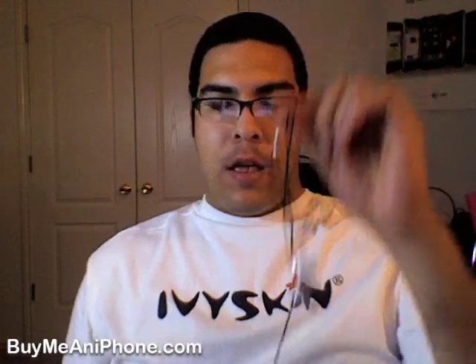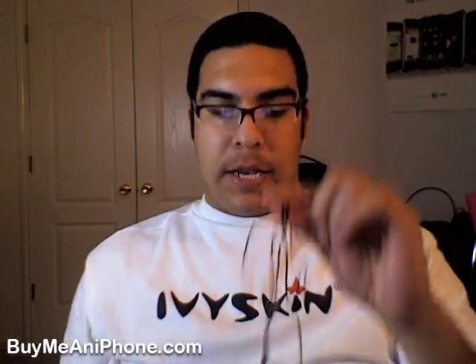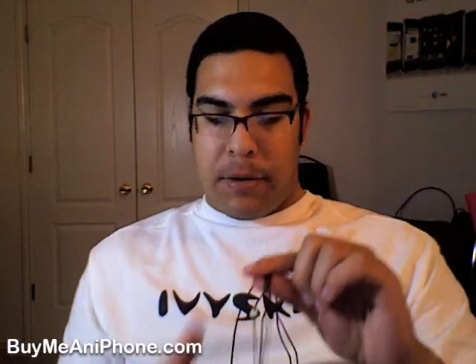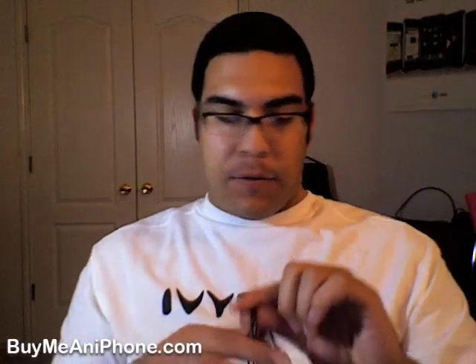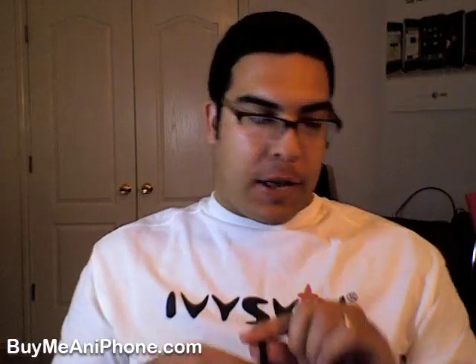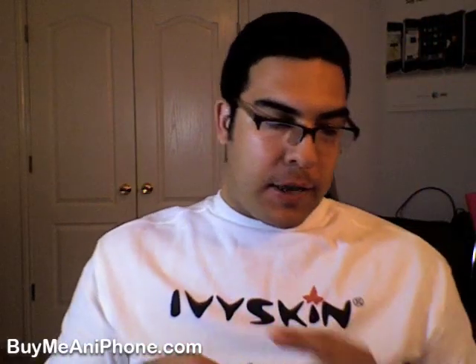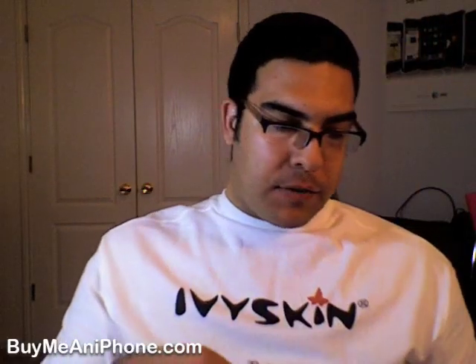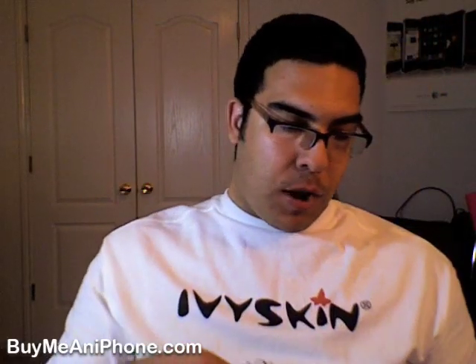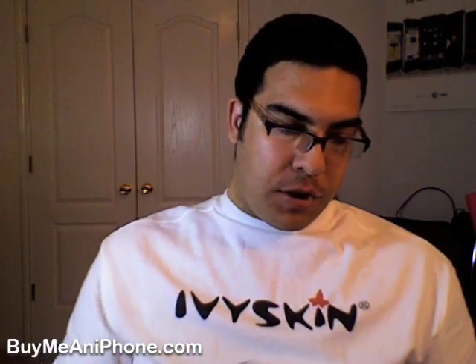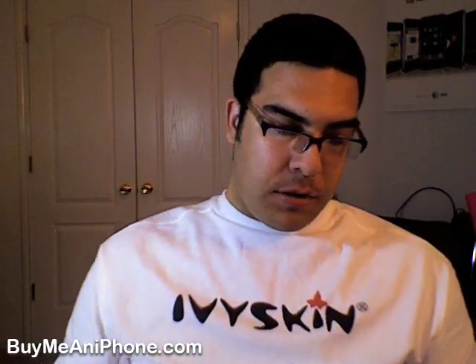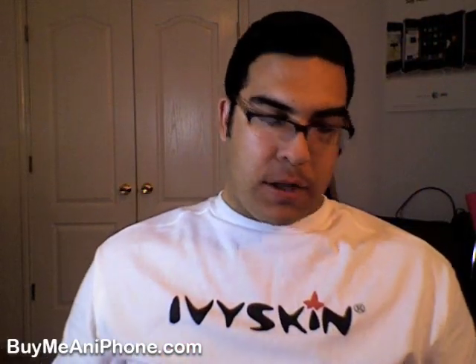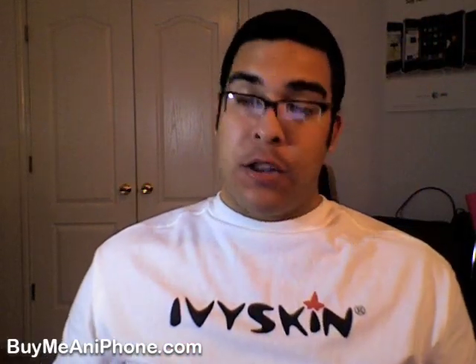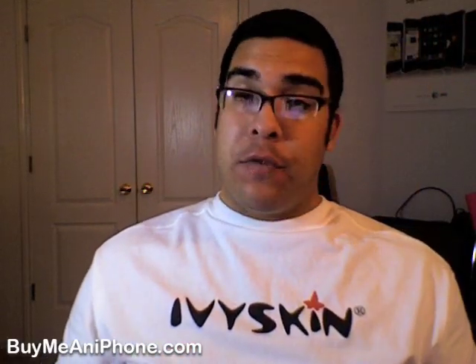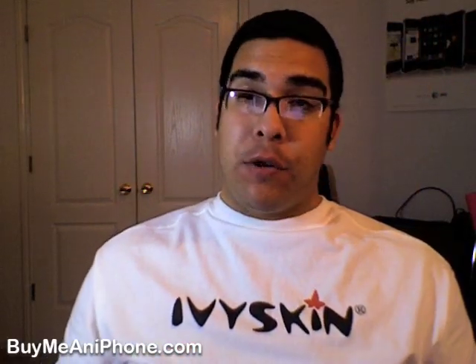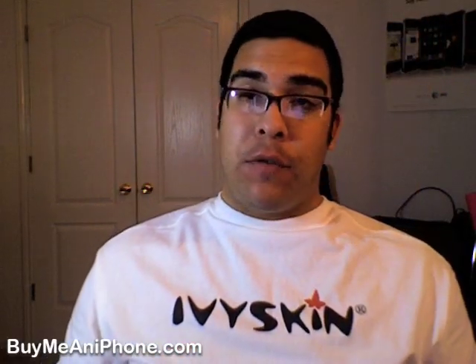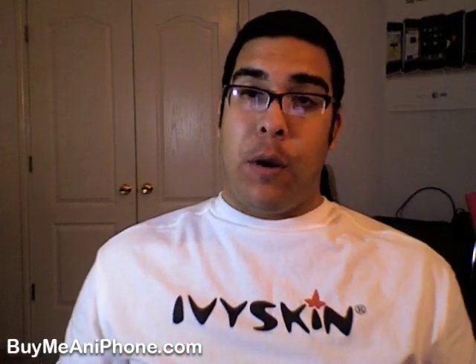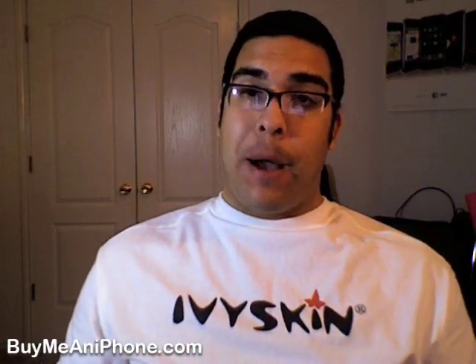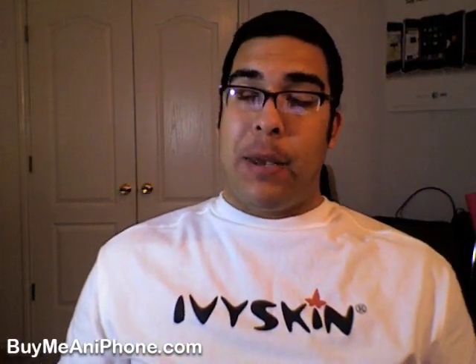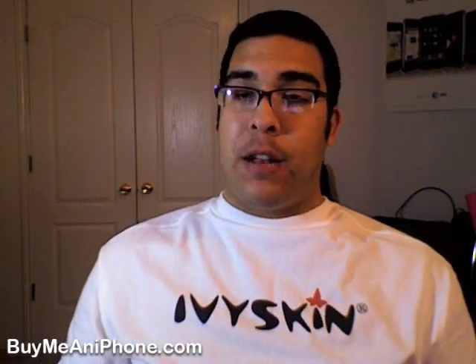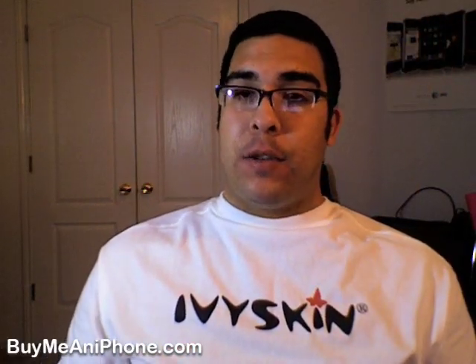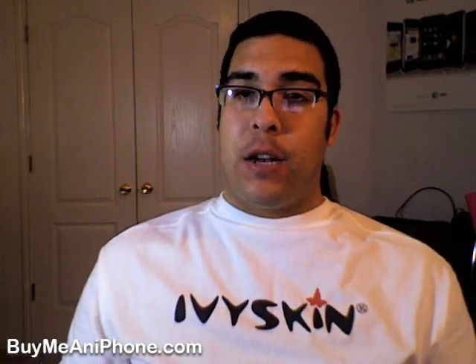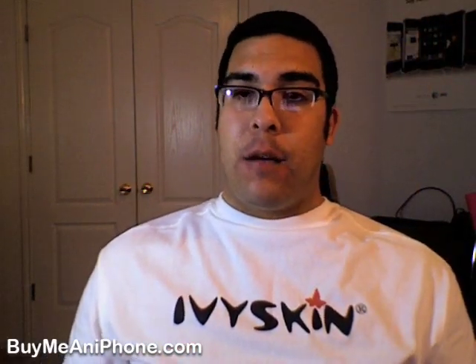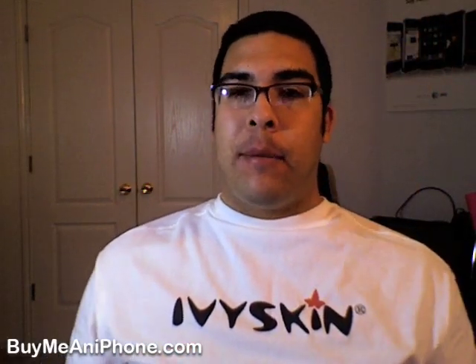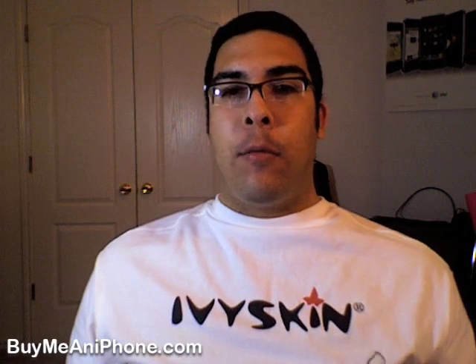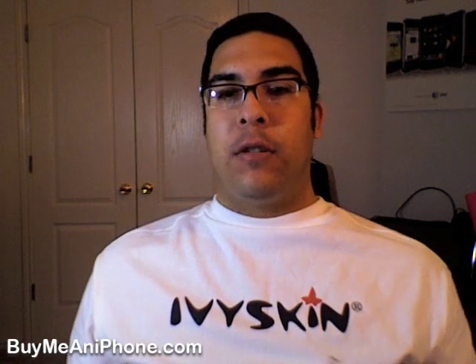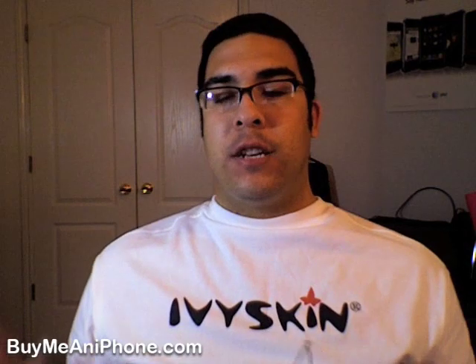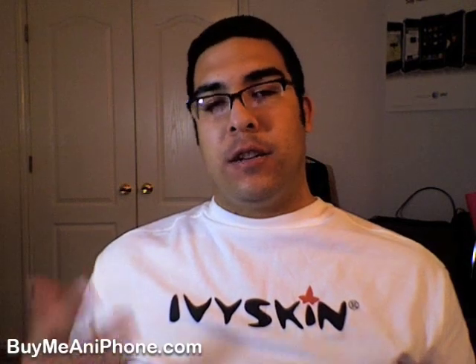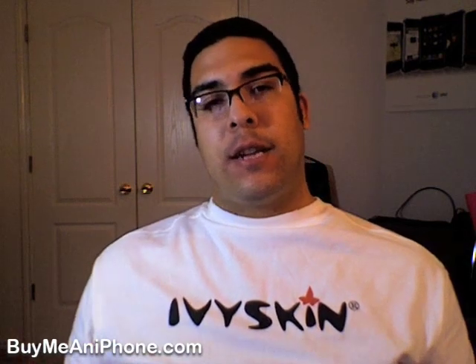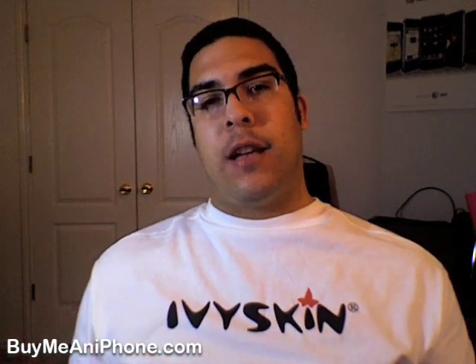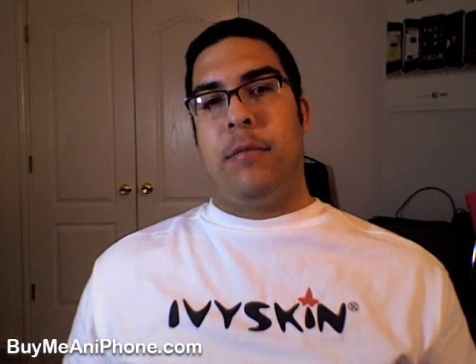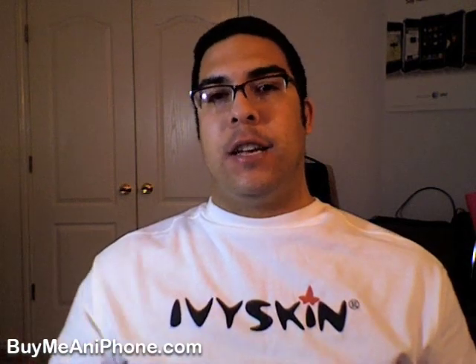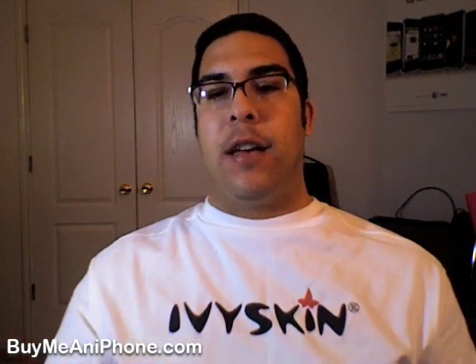That's going to be it for today. Thanks for watching. That's another video review on BuyMeAniPhone.com. I'm Omar C — until next time, see you guys.